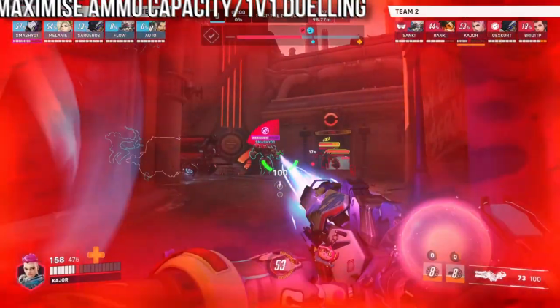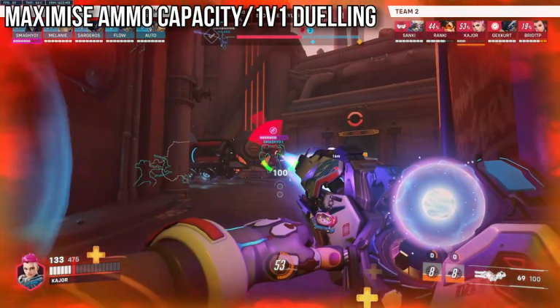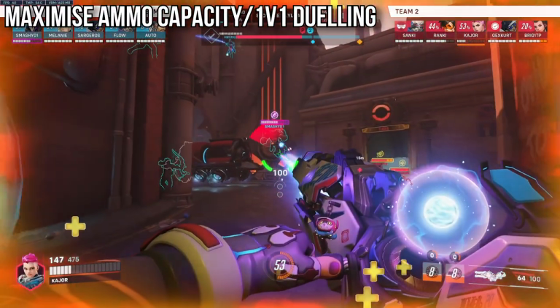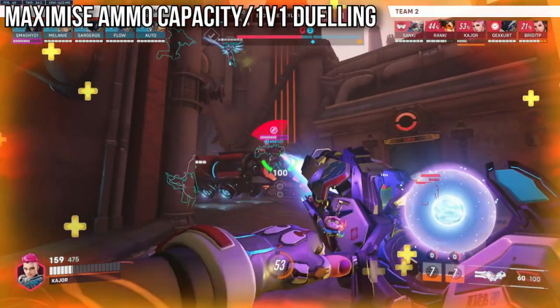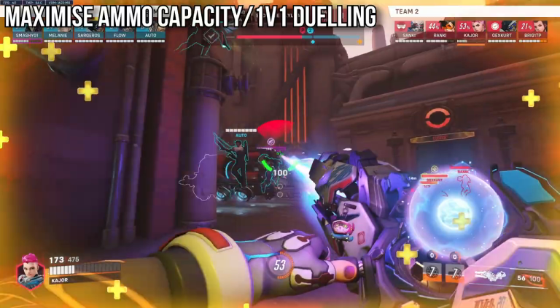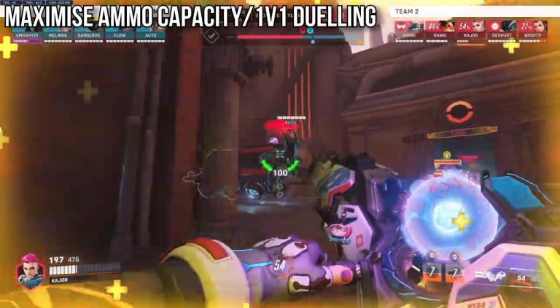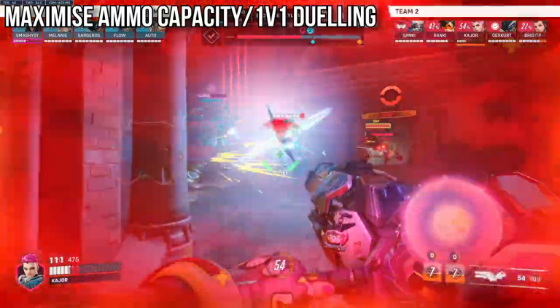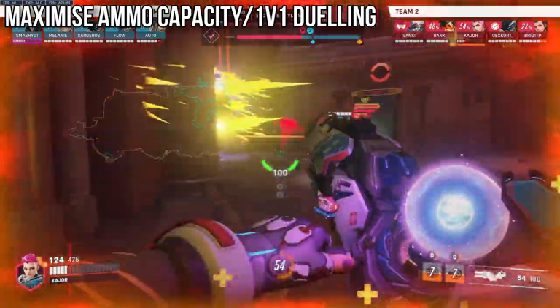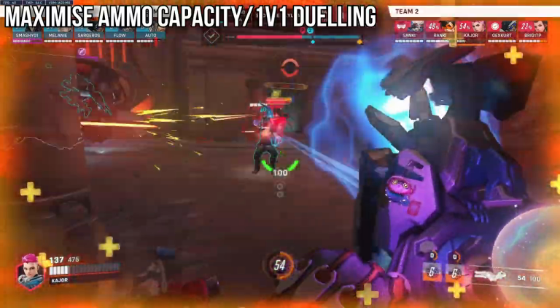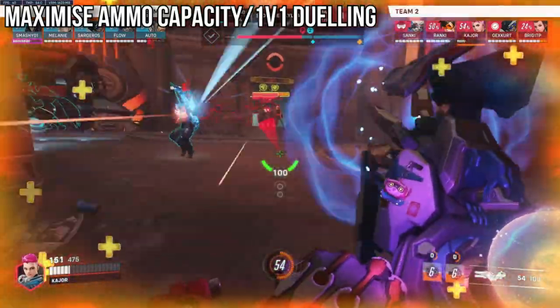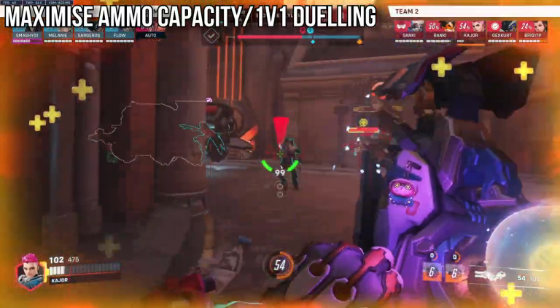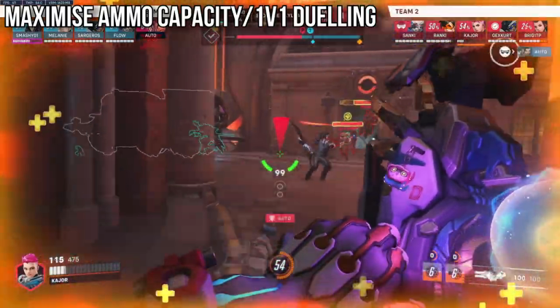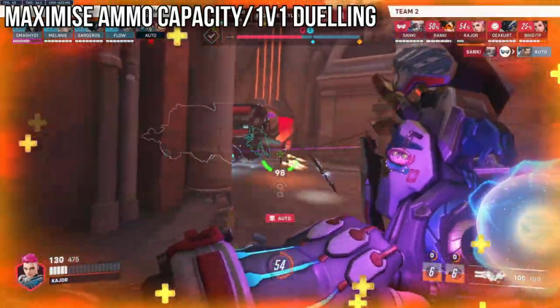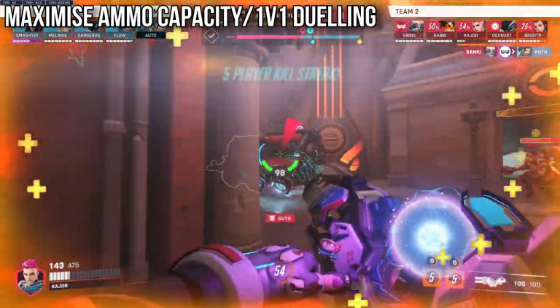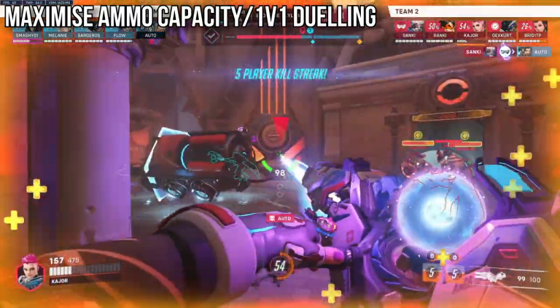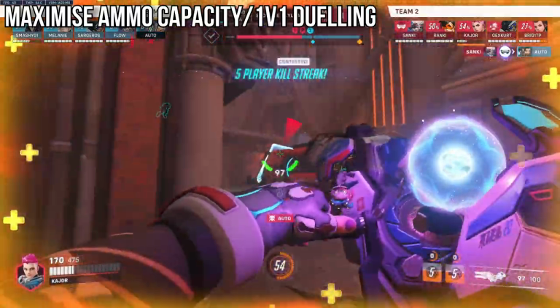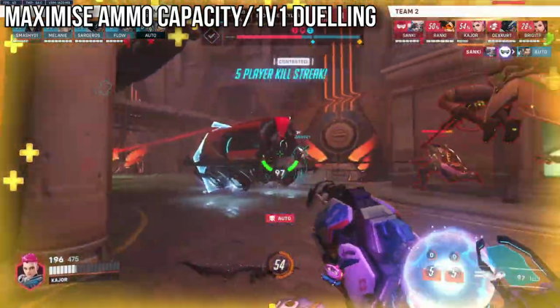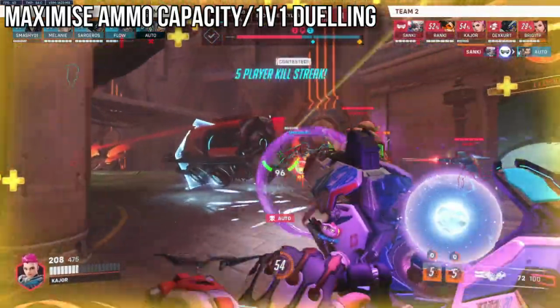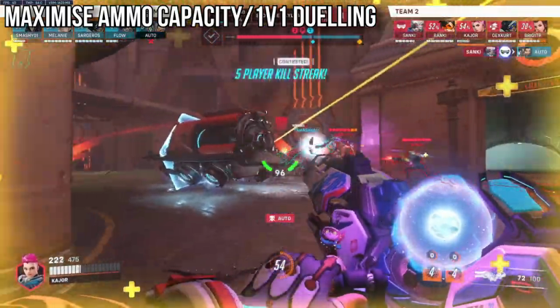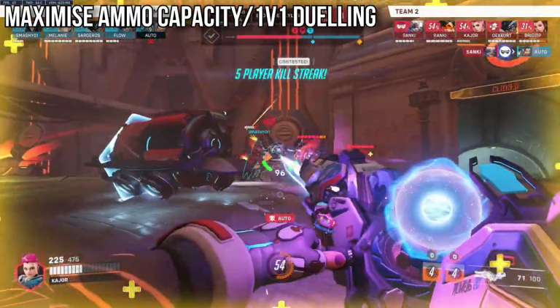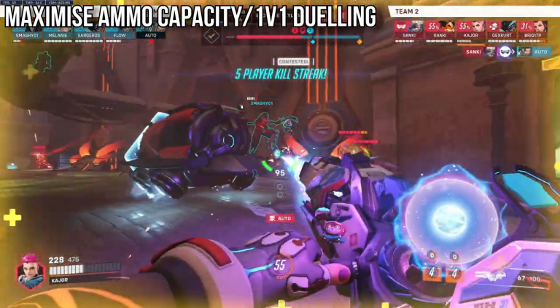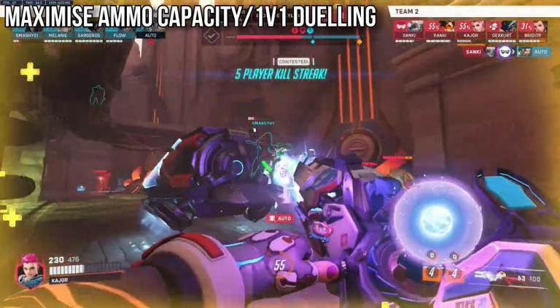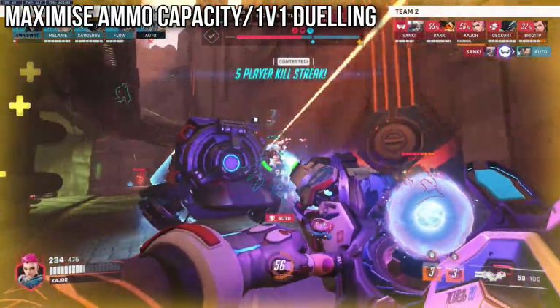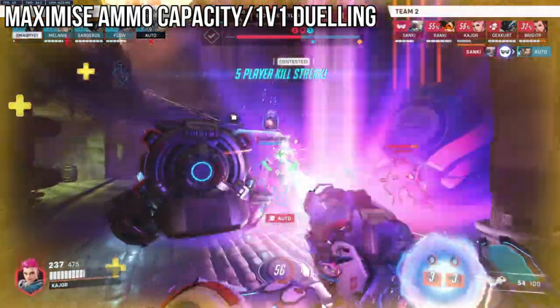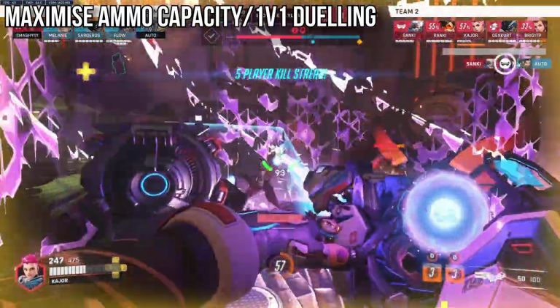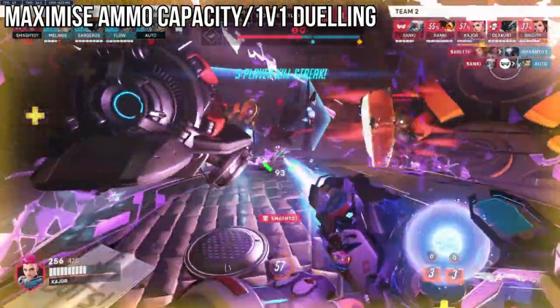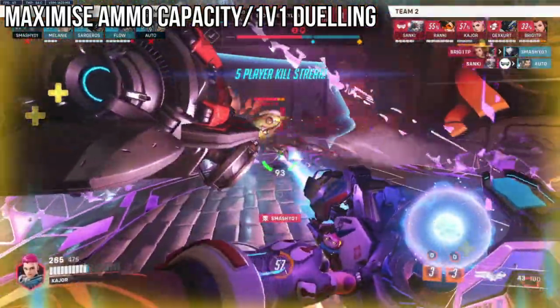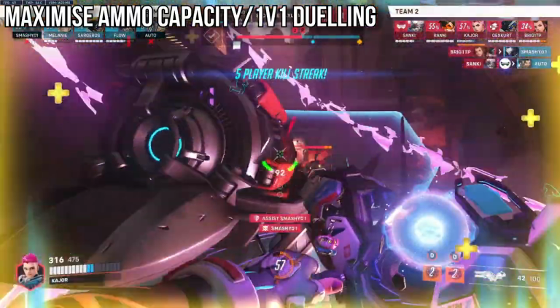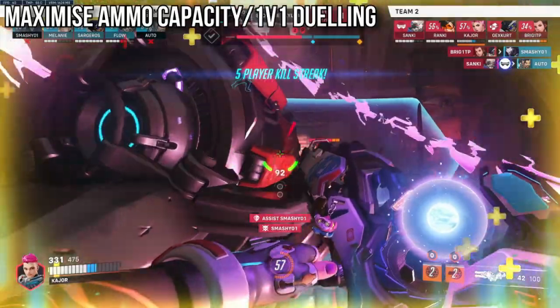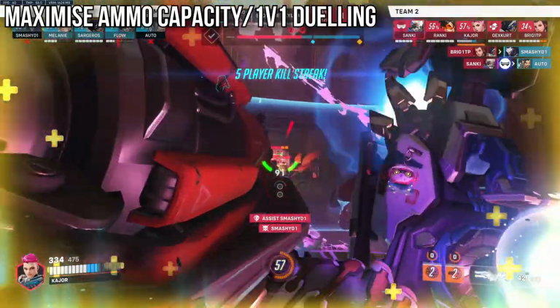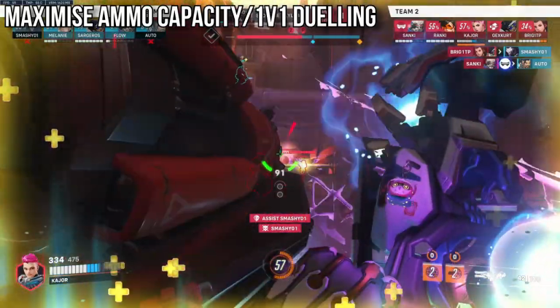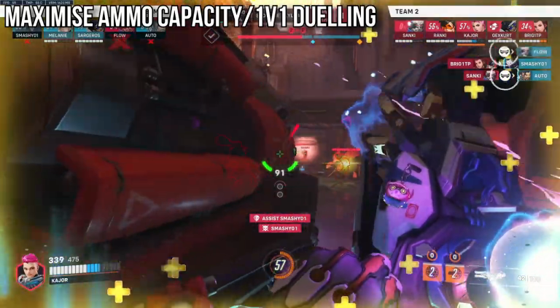As Zarya, you also want to be interweaving your beam with your right clicks. This helps to maximize the ammo capacity that you actually have.